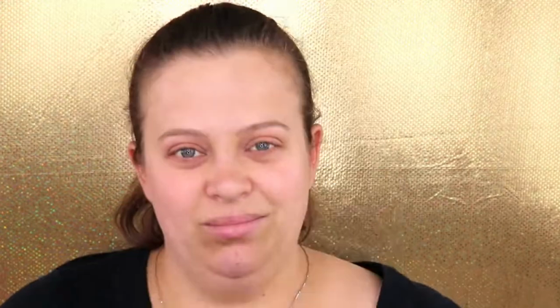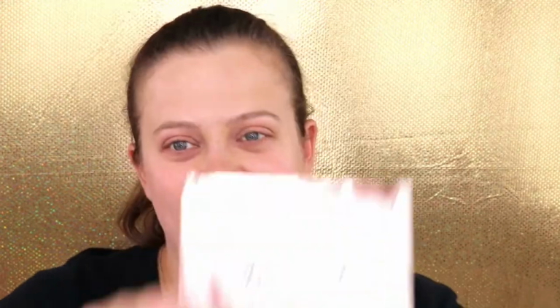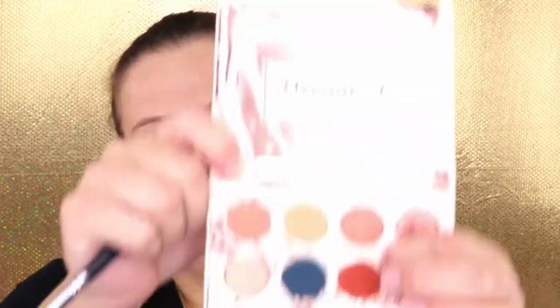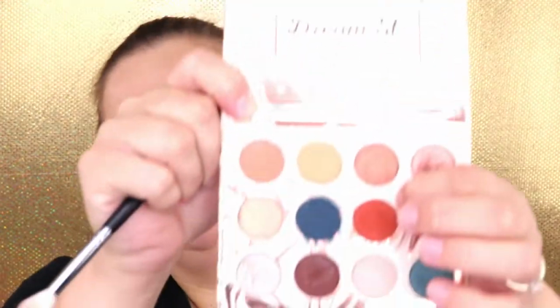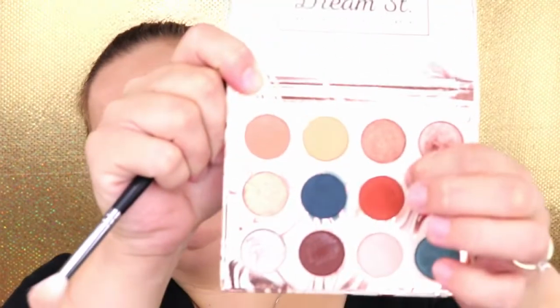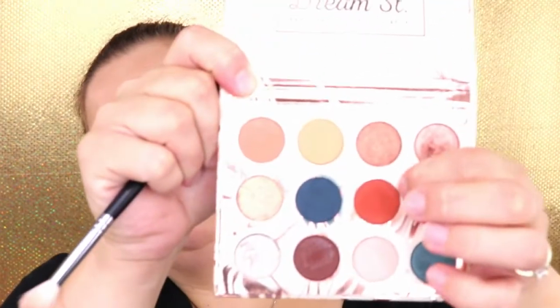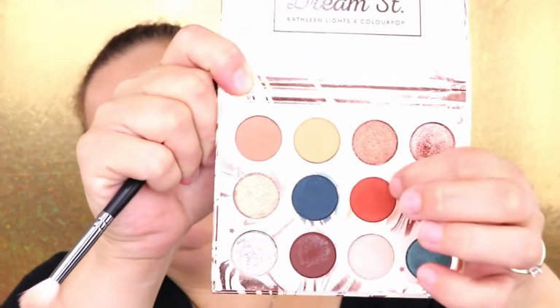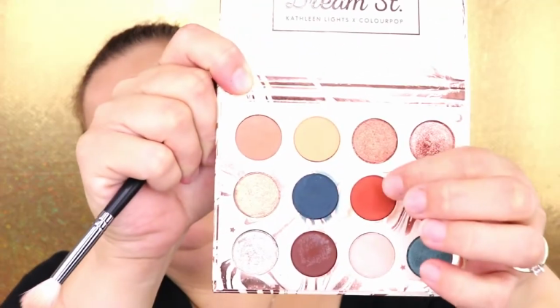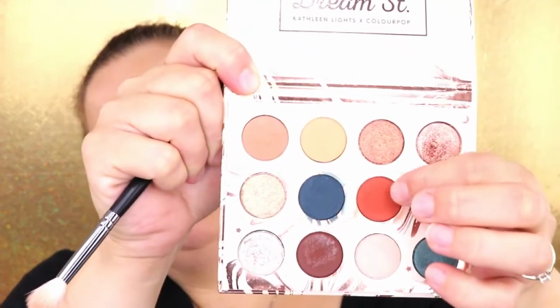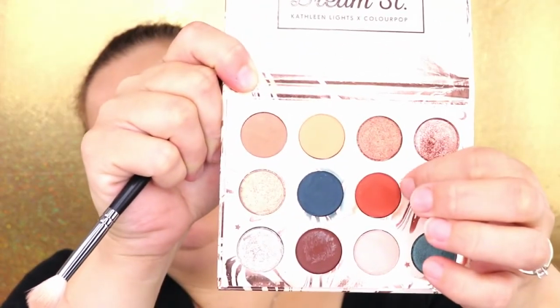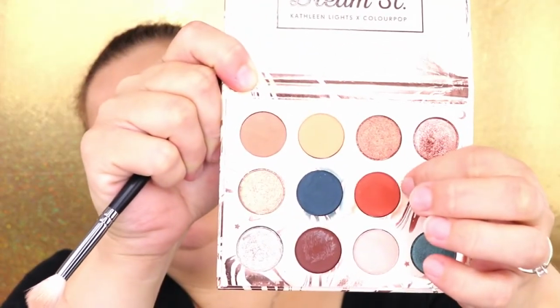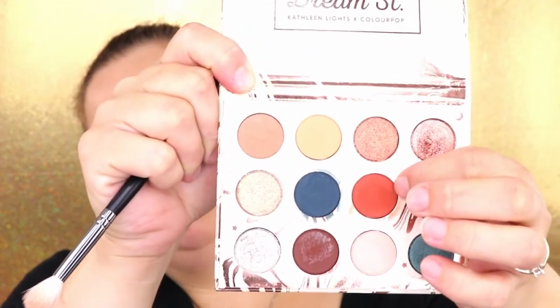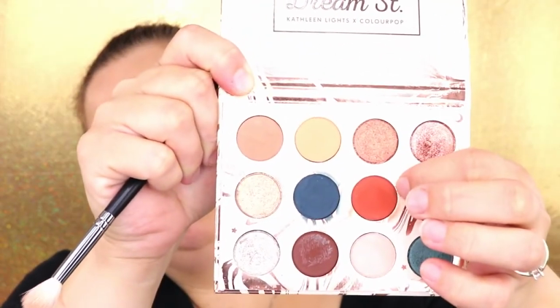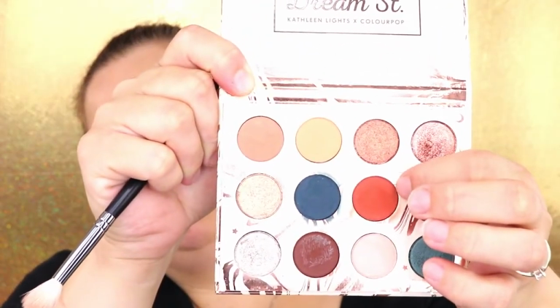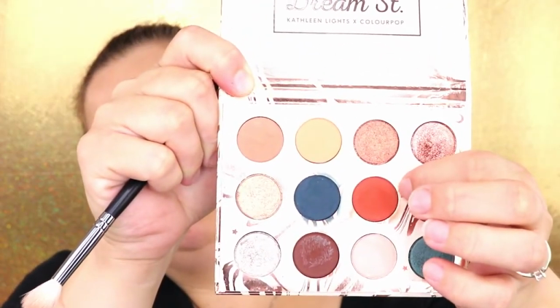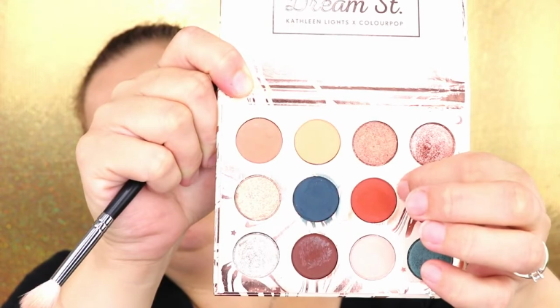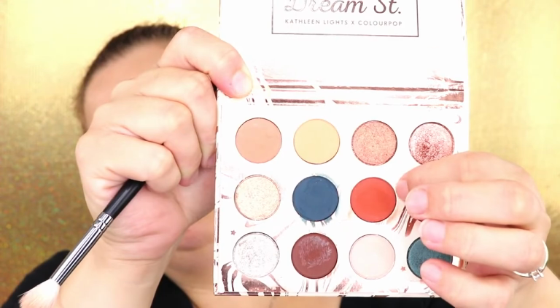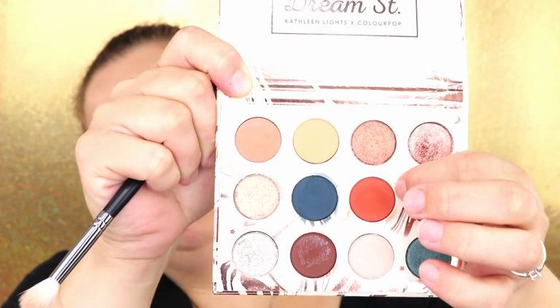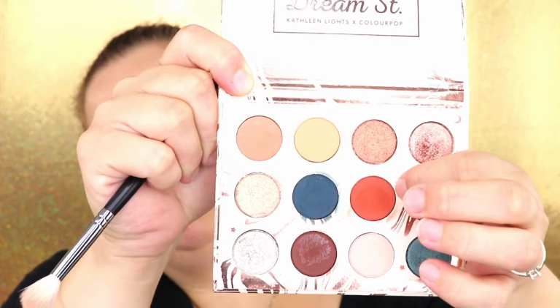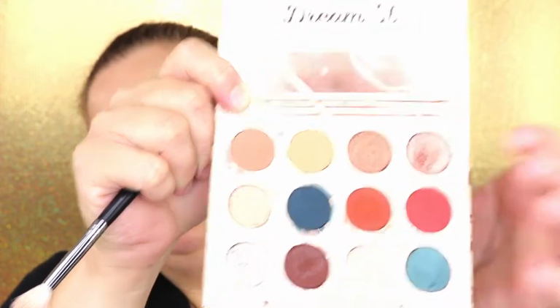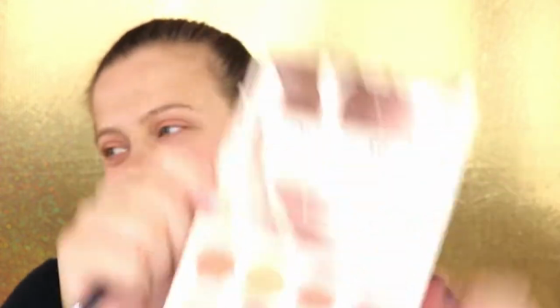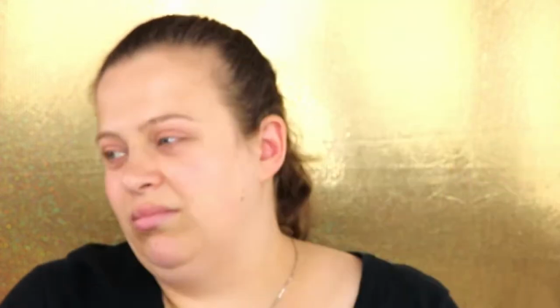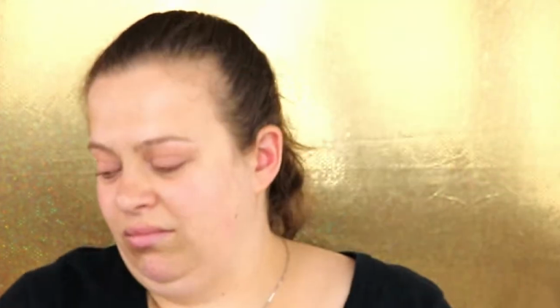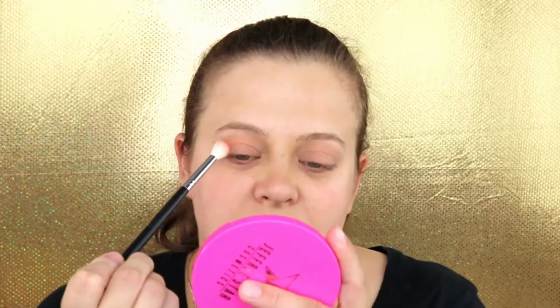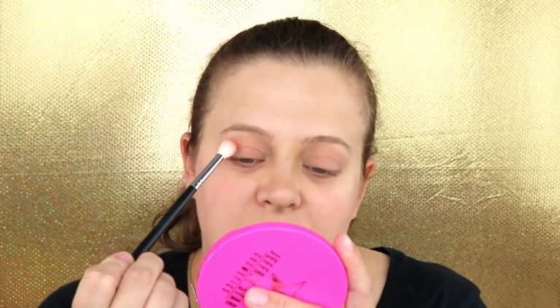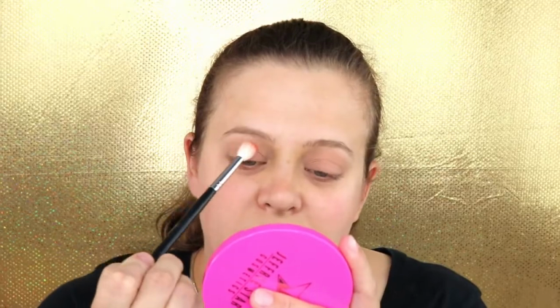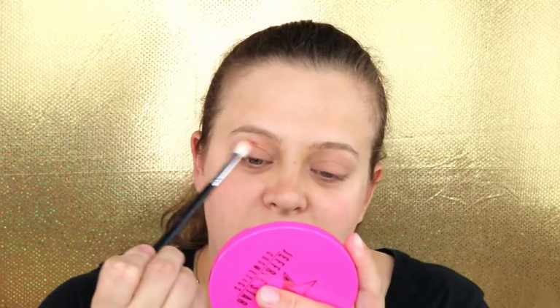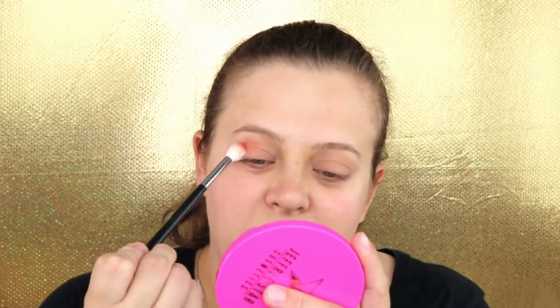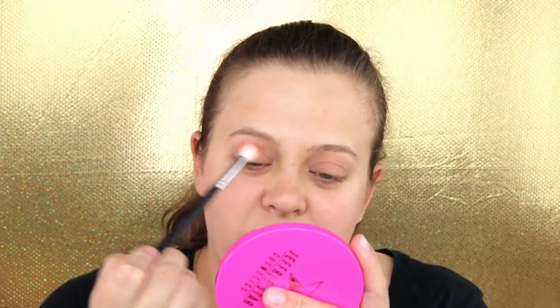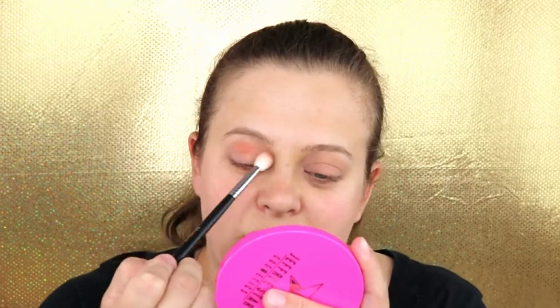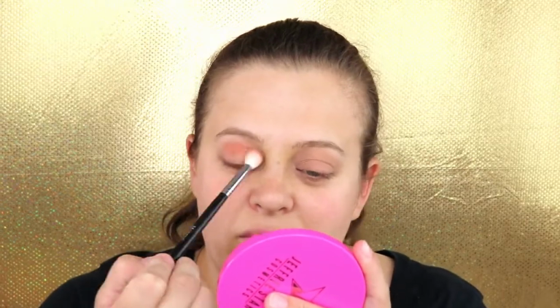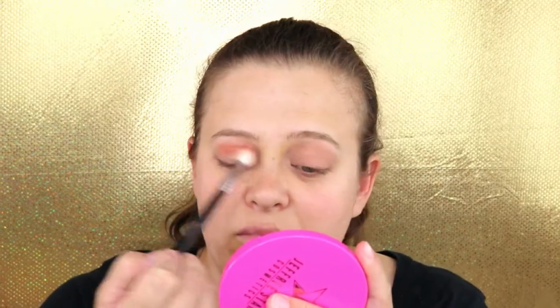Taking another fluffy brush, I'm going to go in with the shade Potion and put this in the crease and on the outer corner.